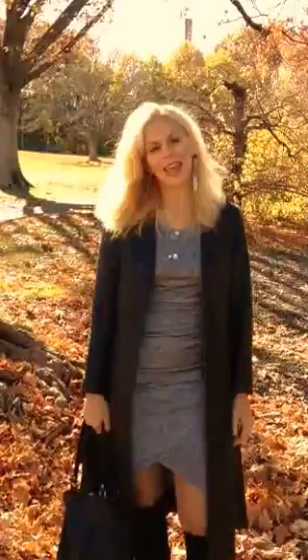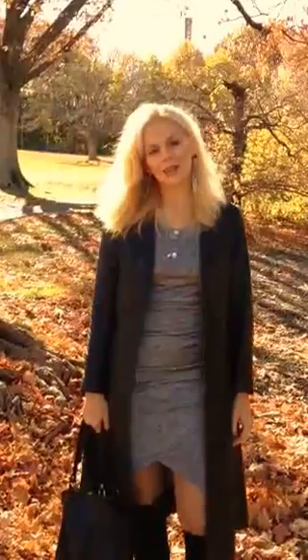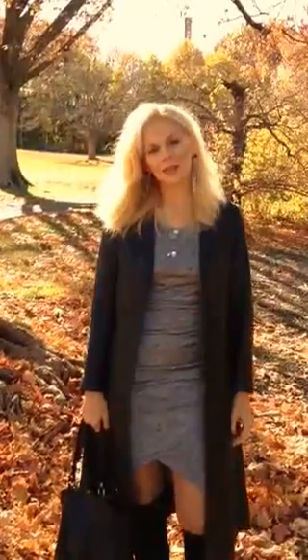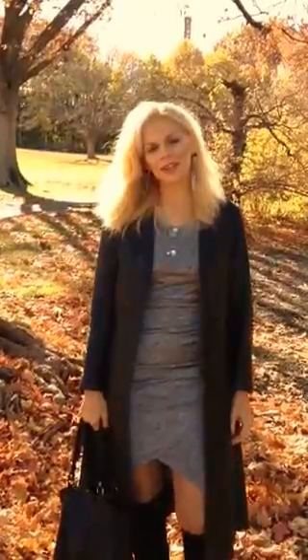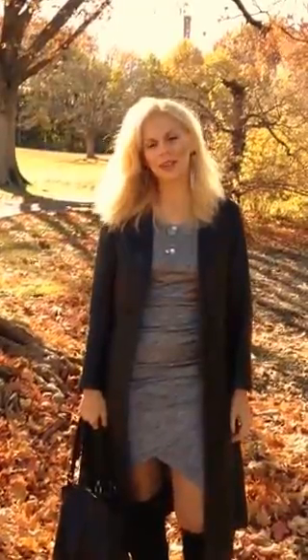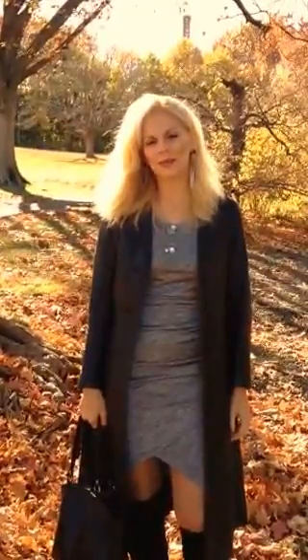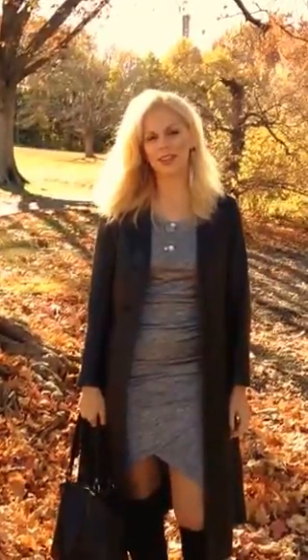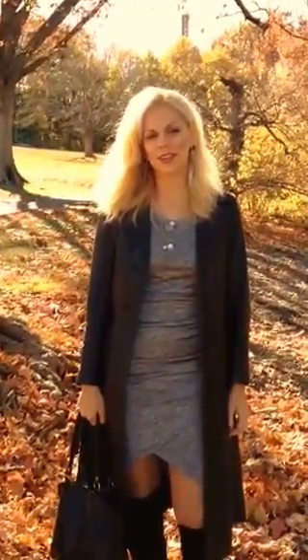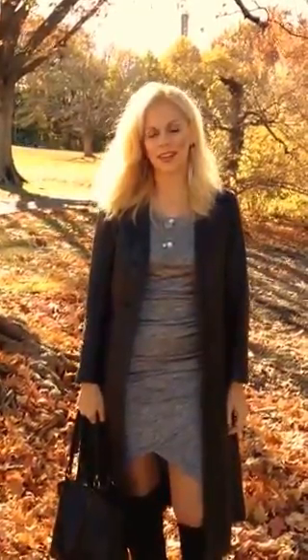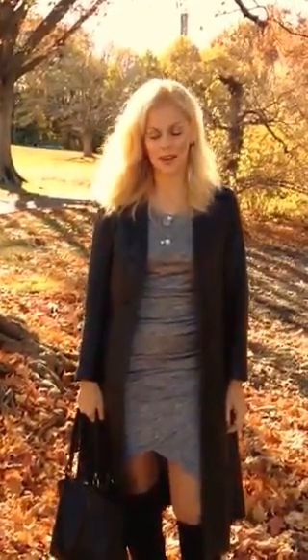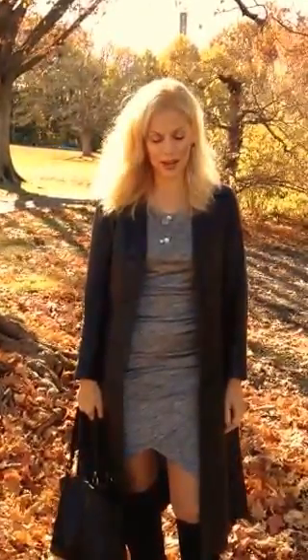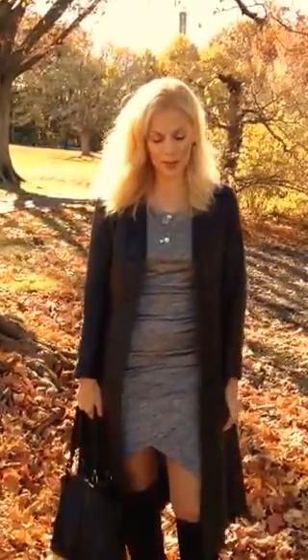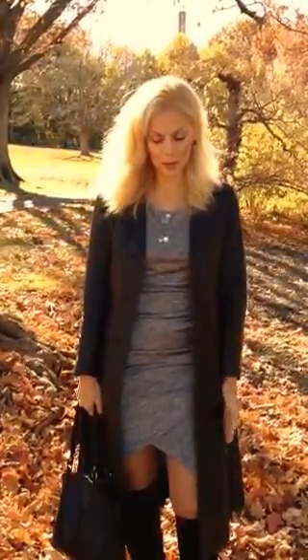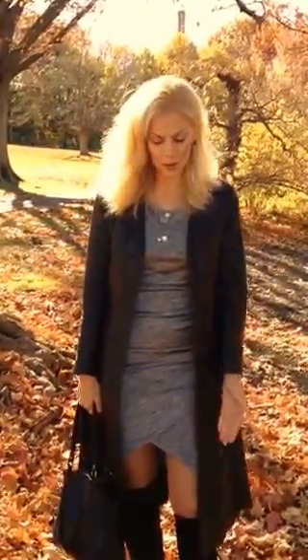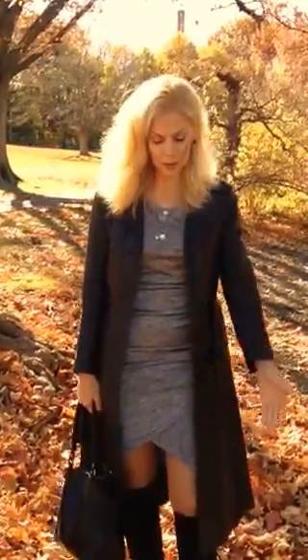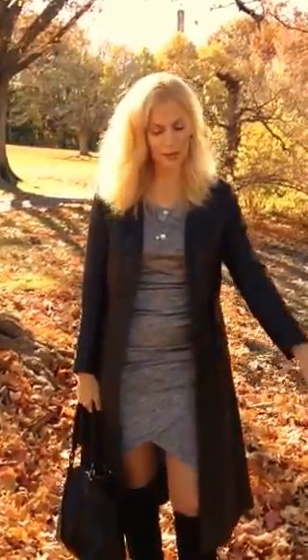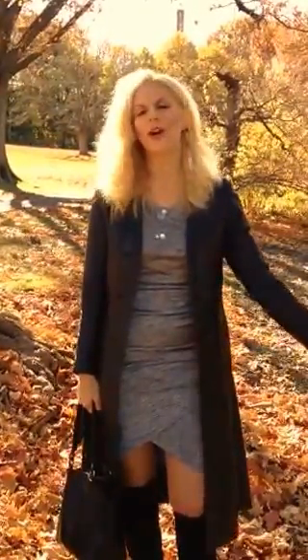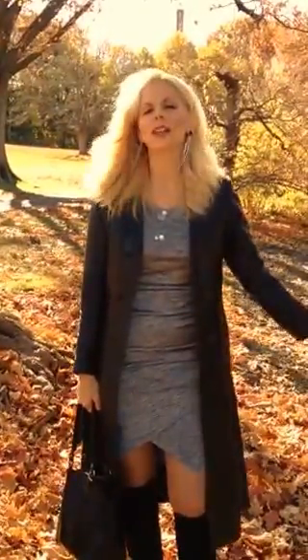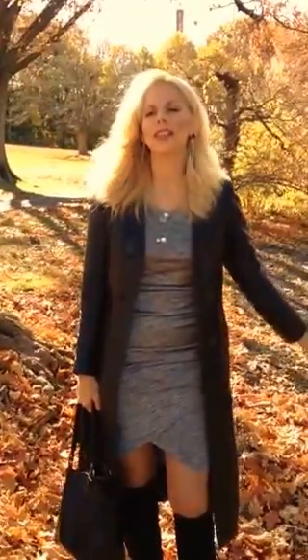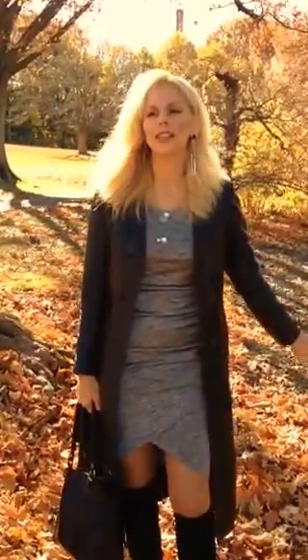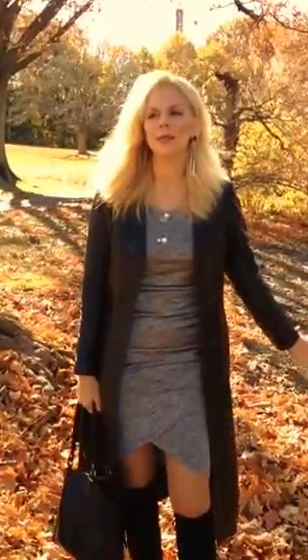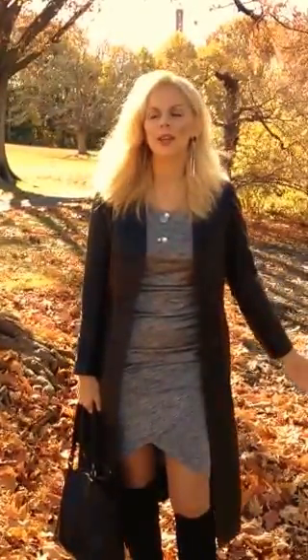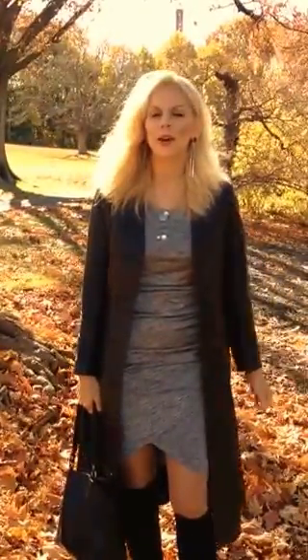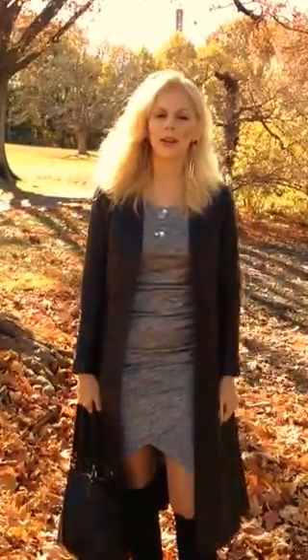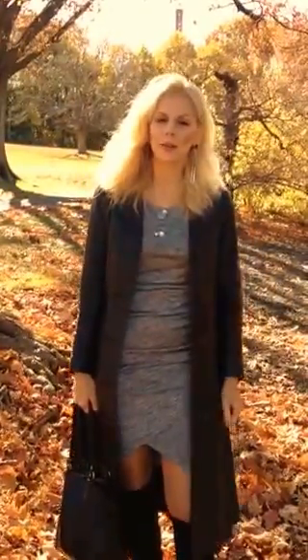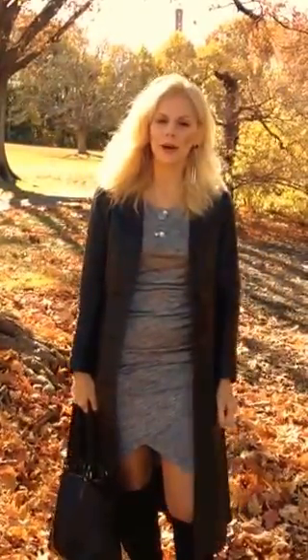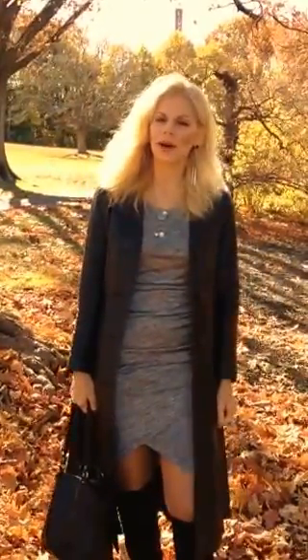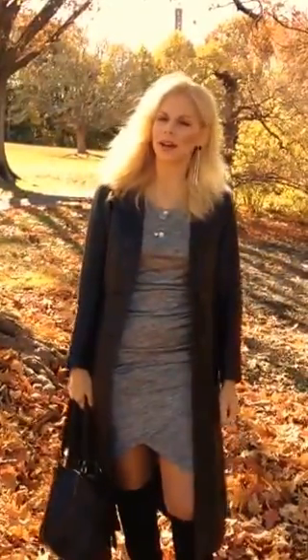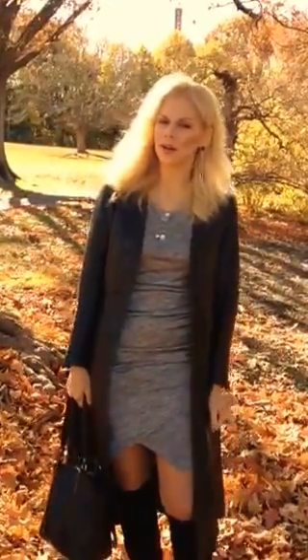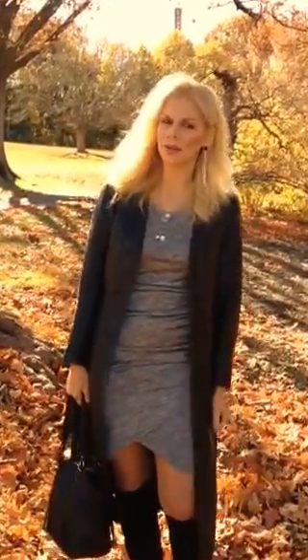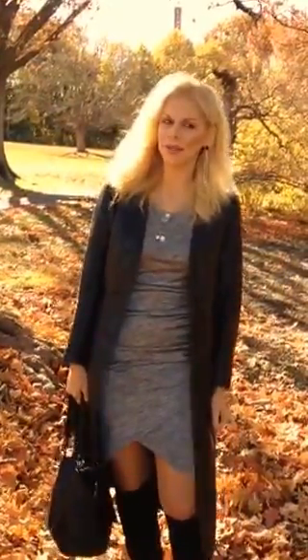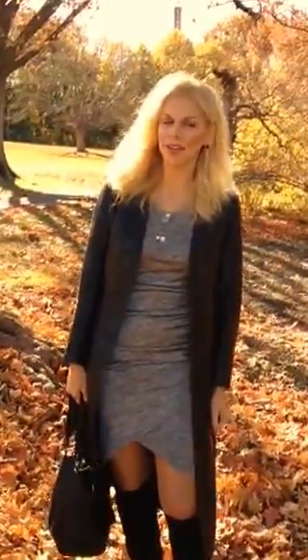Hey everybody, it's Glamour Jessica and here I am in the beautiful fall leaves talking about my outfit of the day.